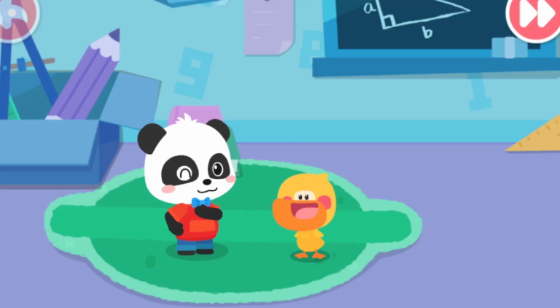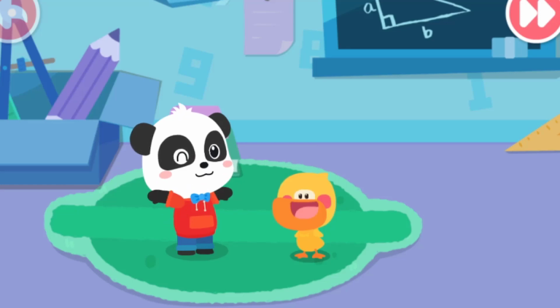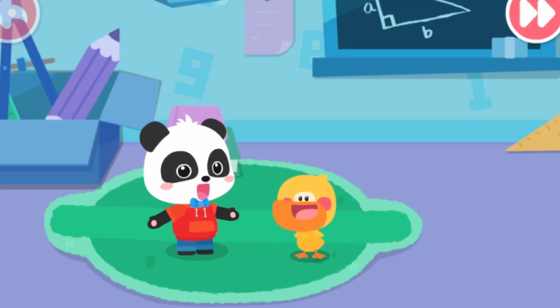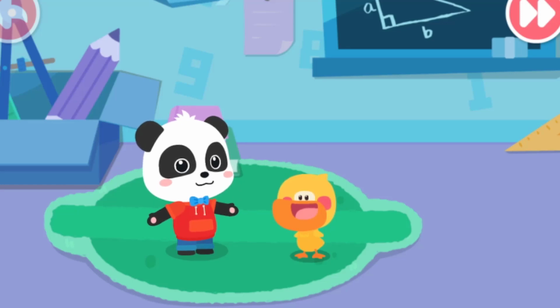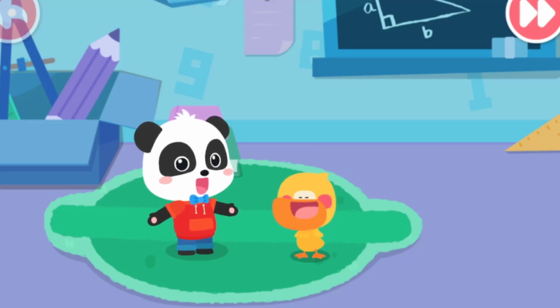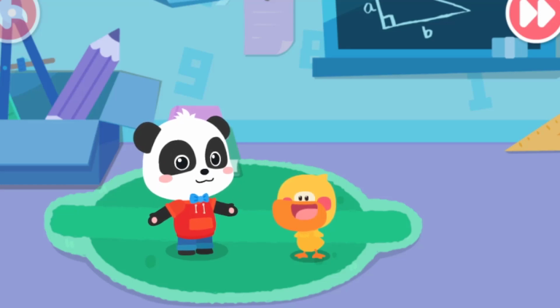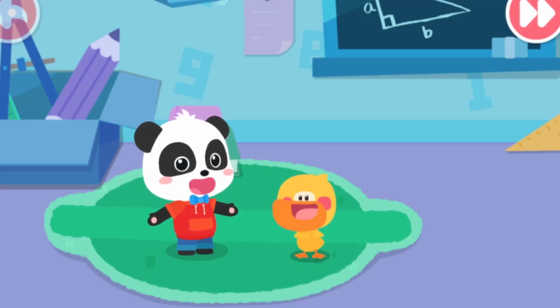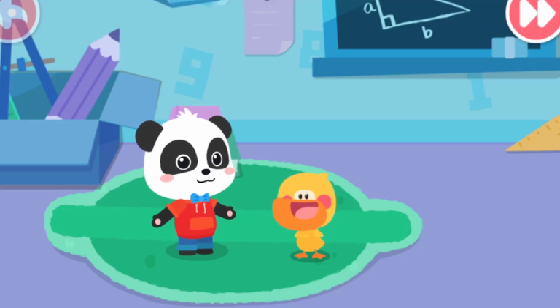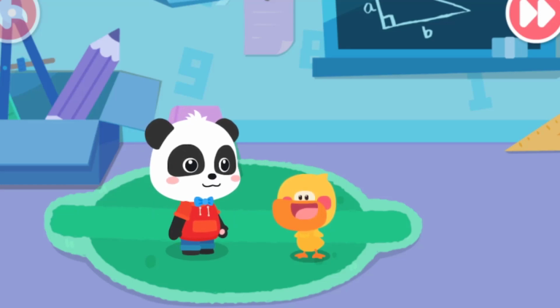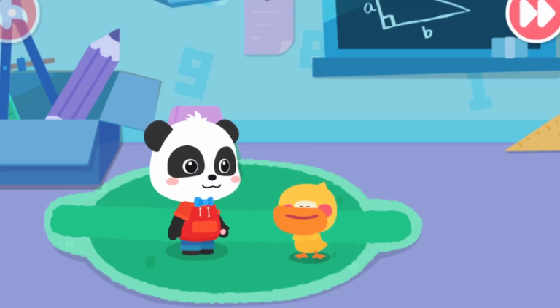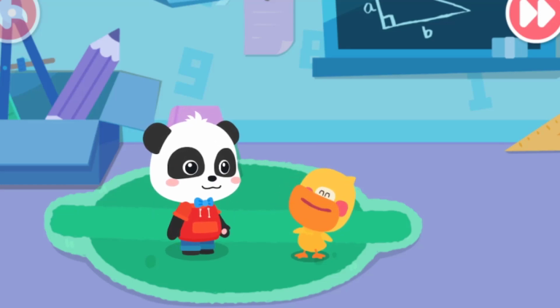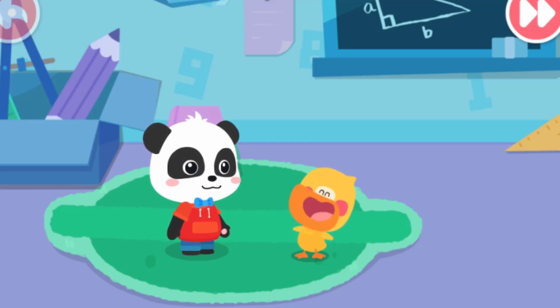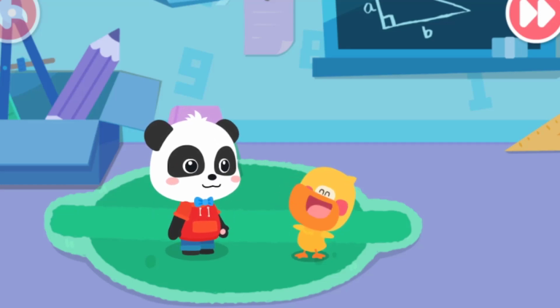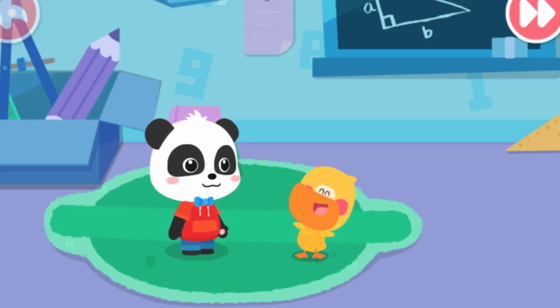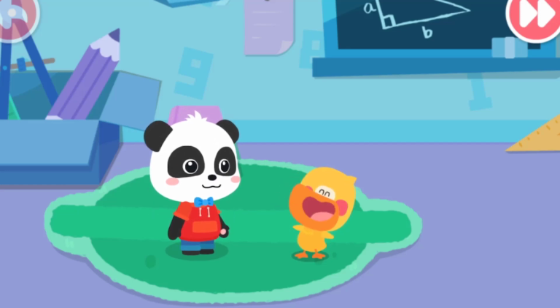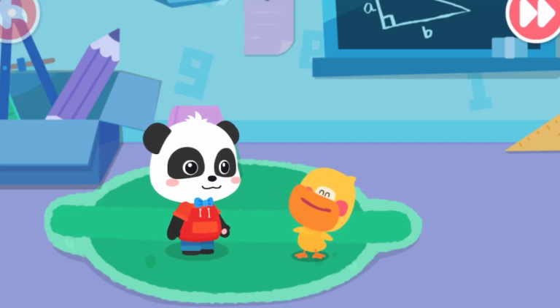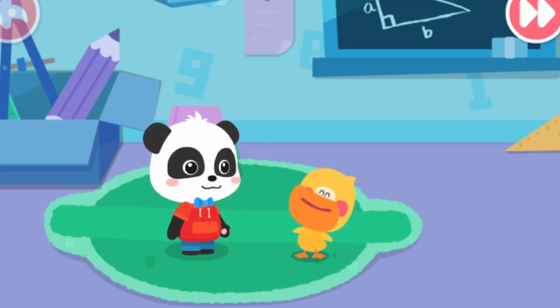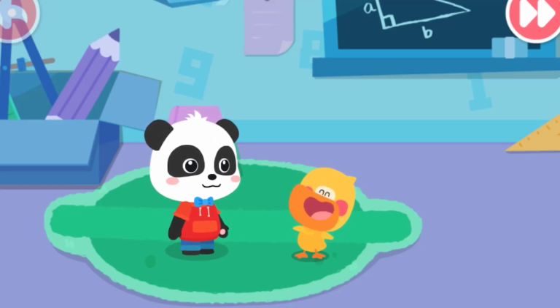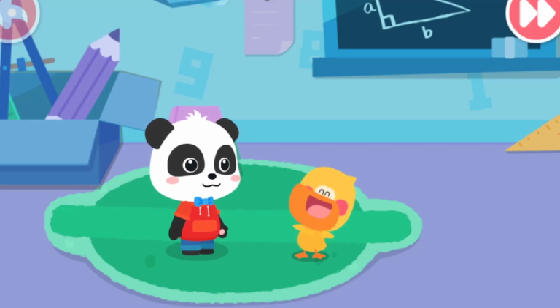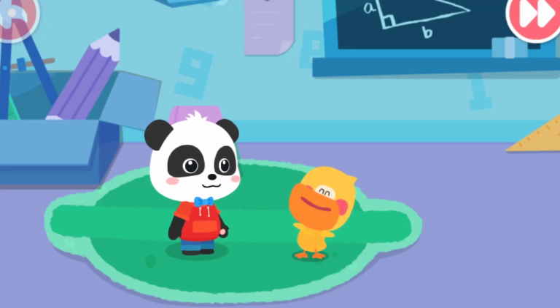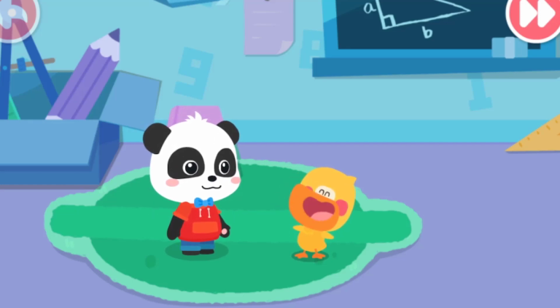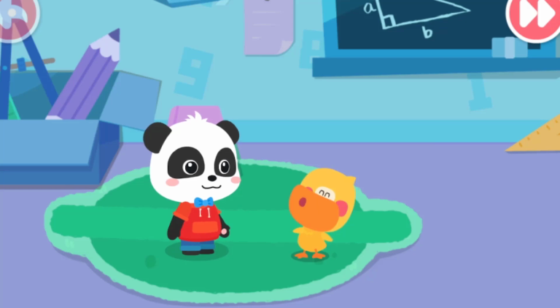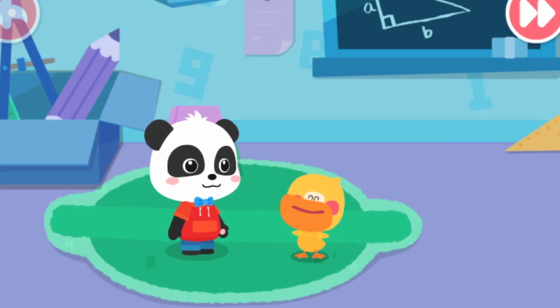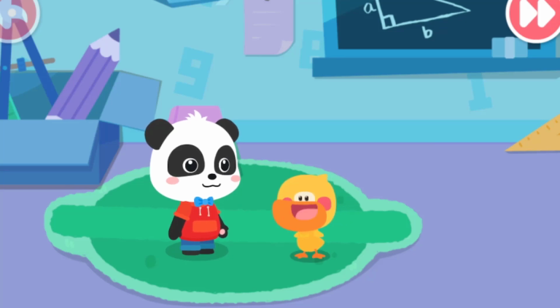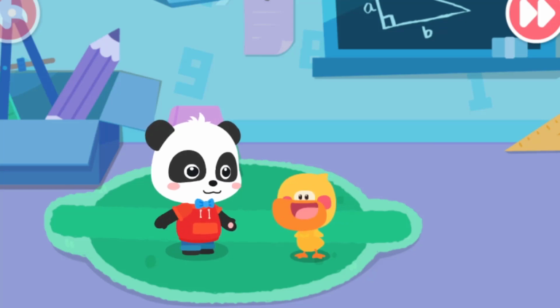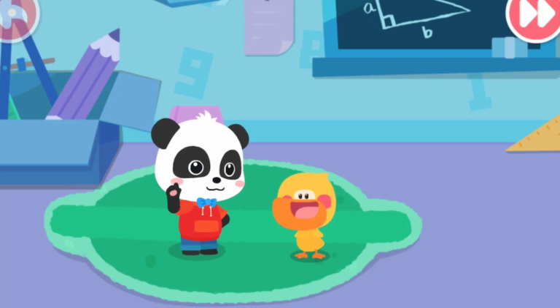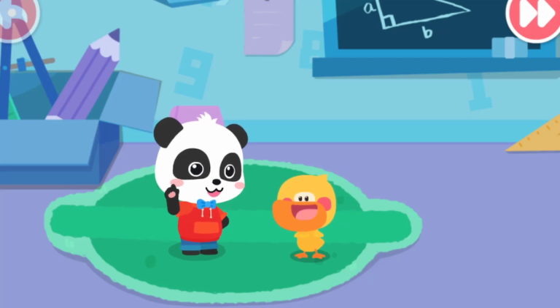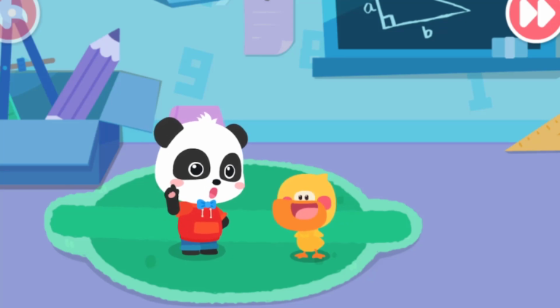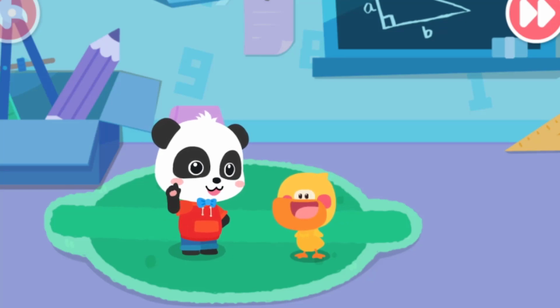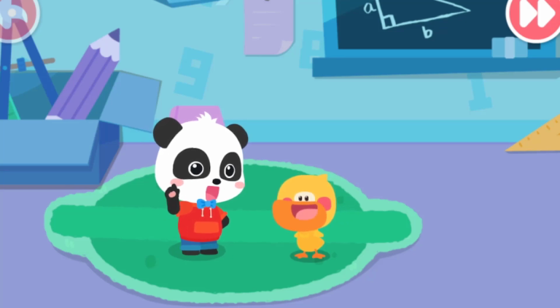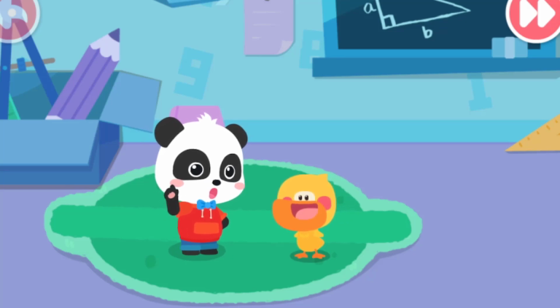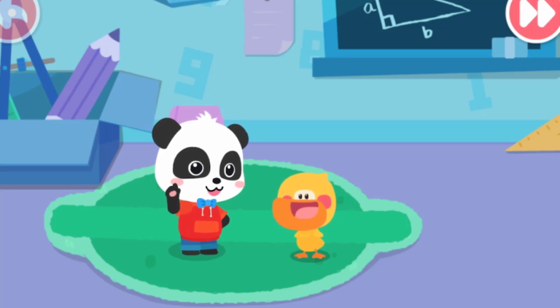Hello, kids. I'm Kiki. I'm Quacky the Quacking Duckling. Magic cube, go!